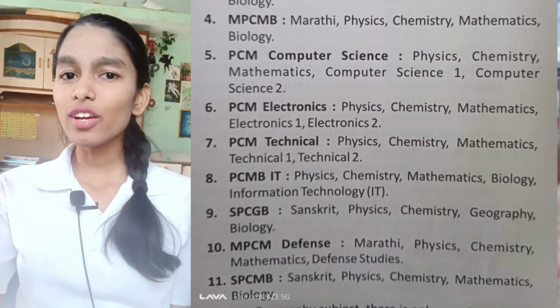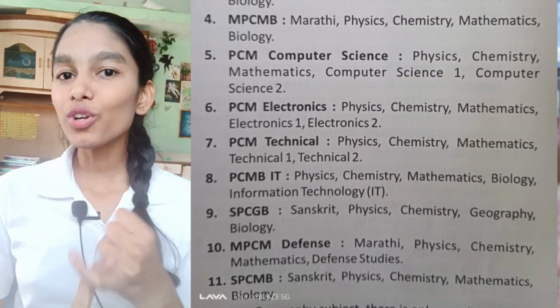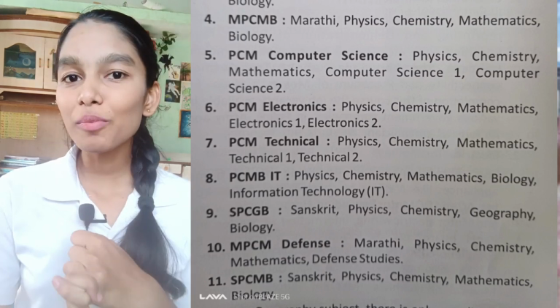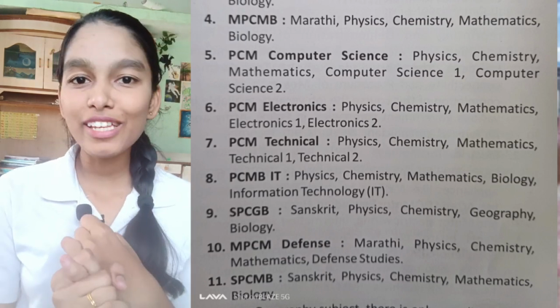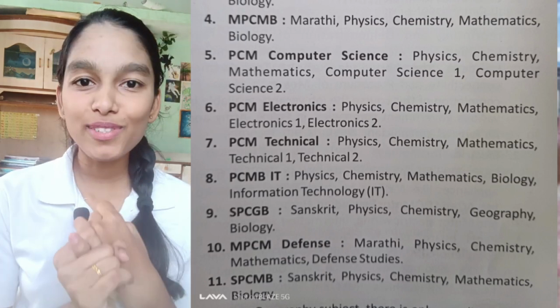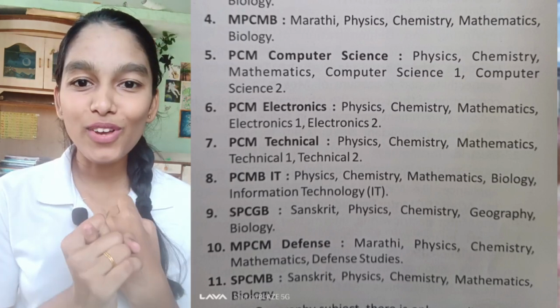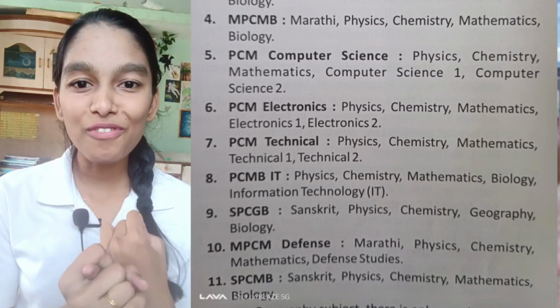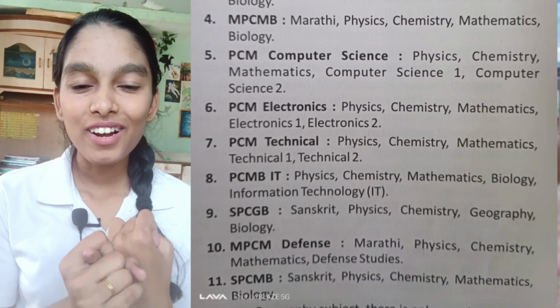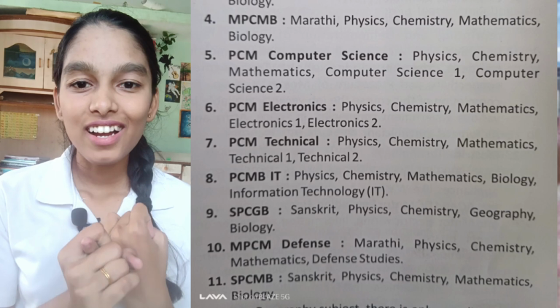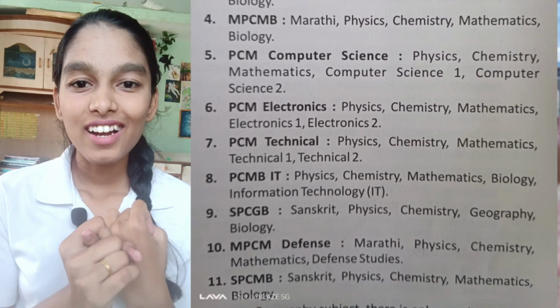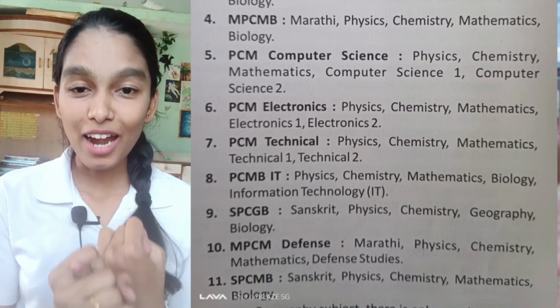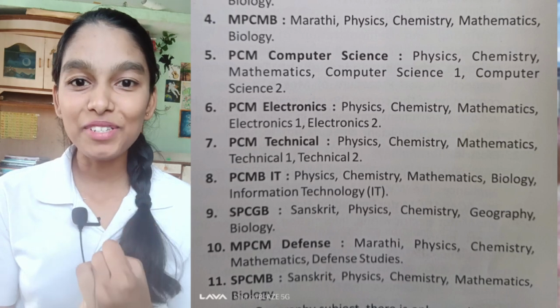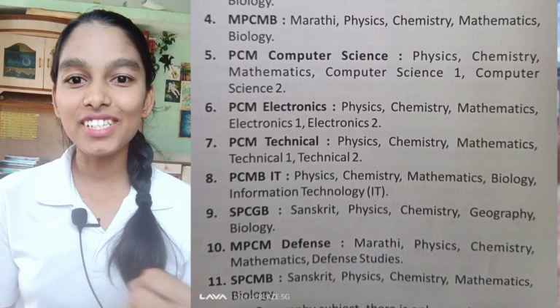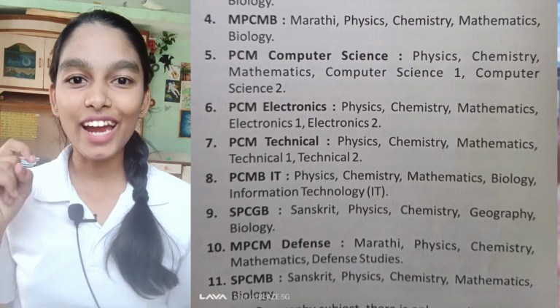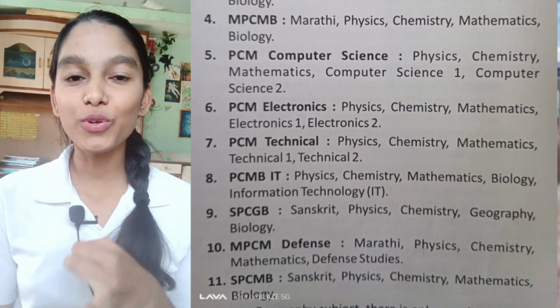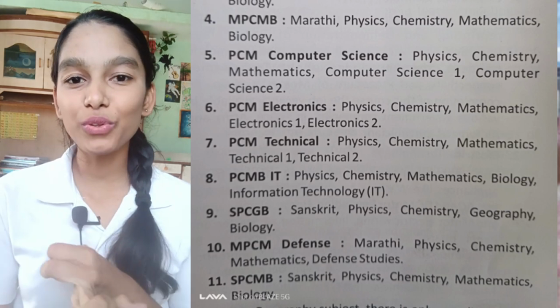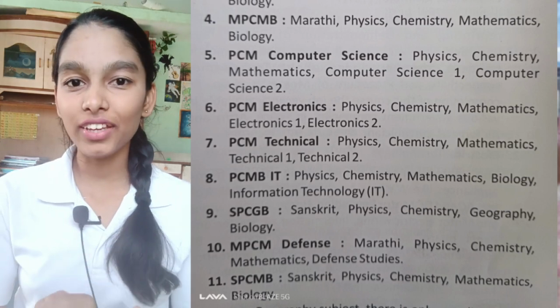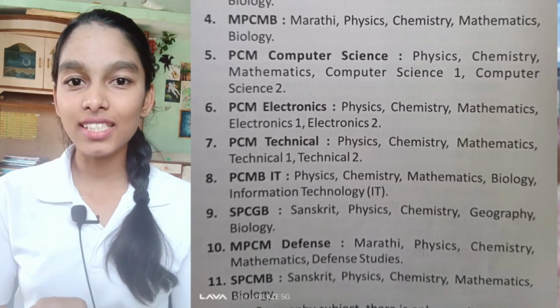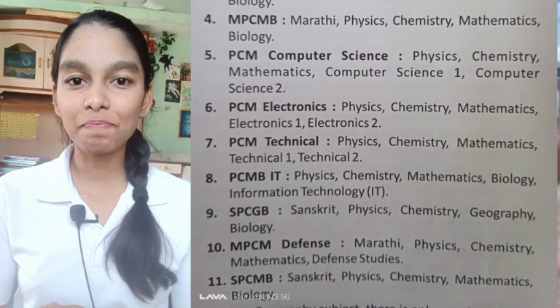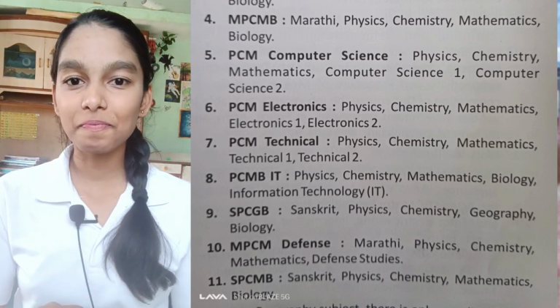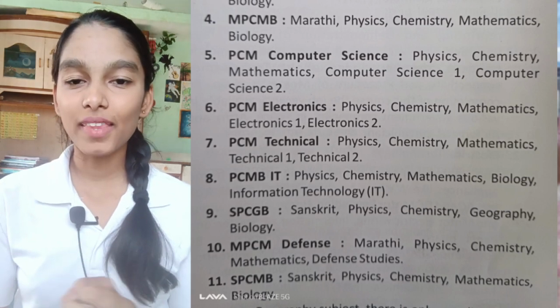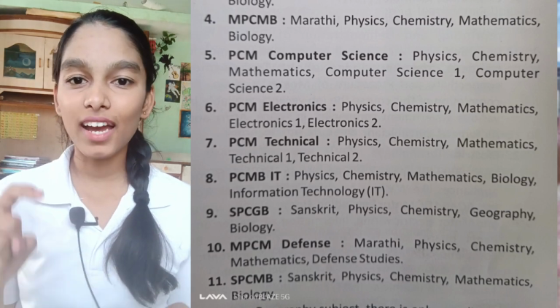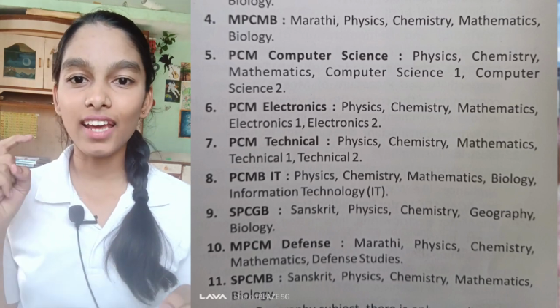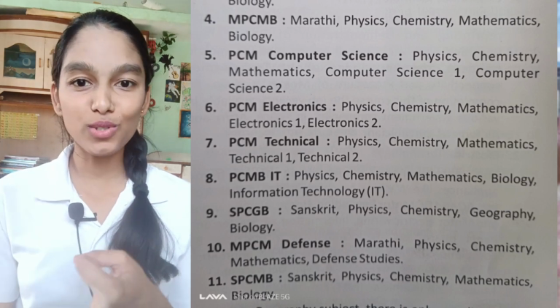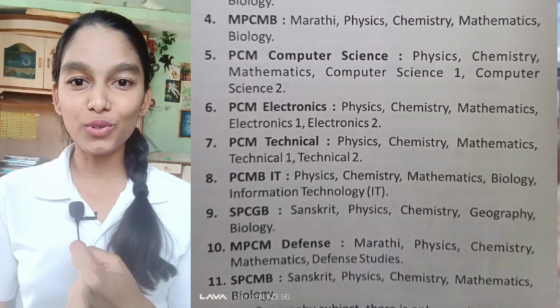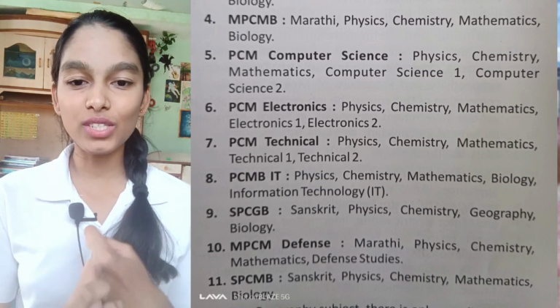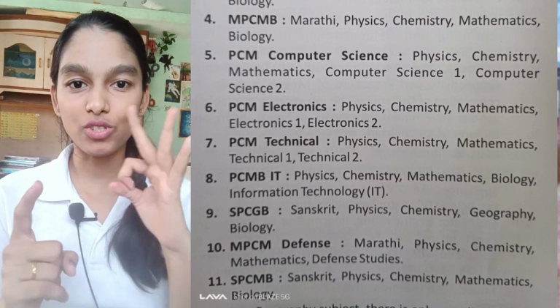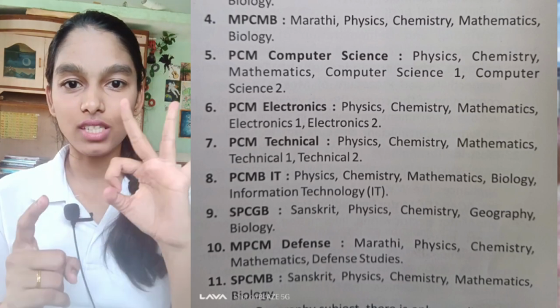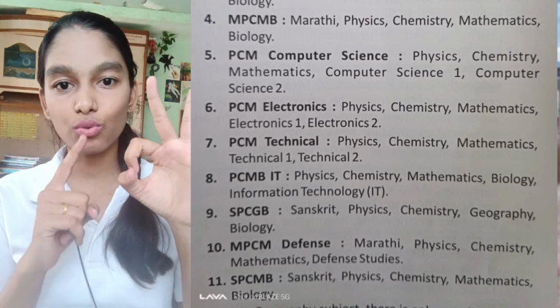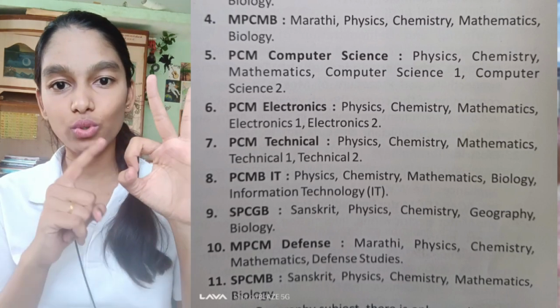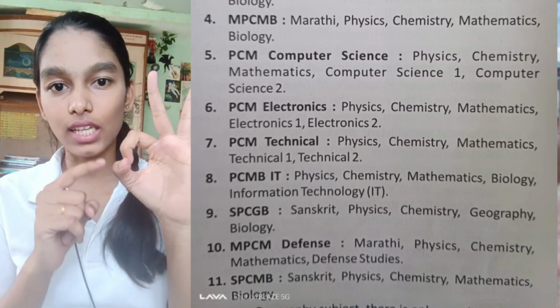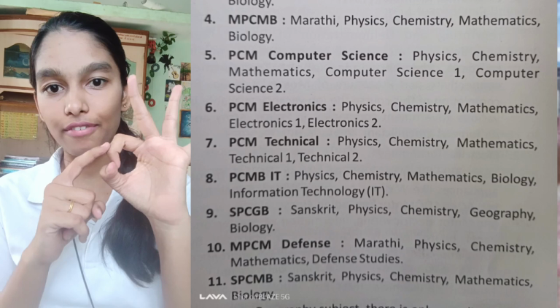So I told you the basic process of admission, I told you the fees, and I also told you the subjects. Now two things are left.